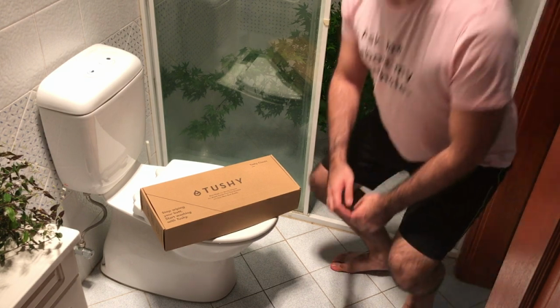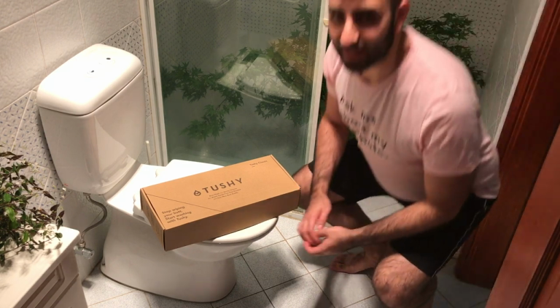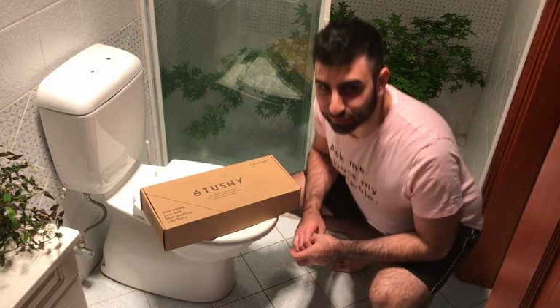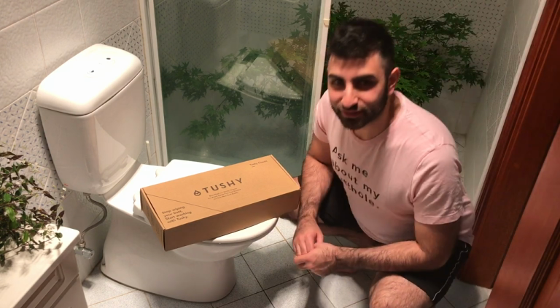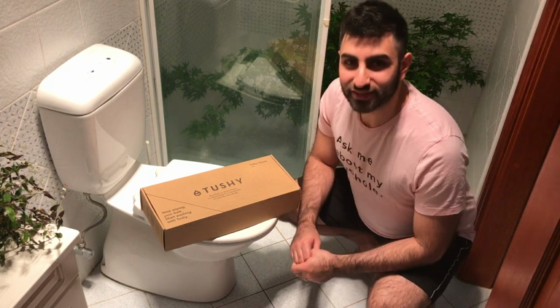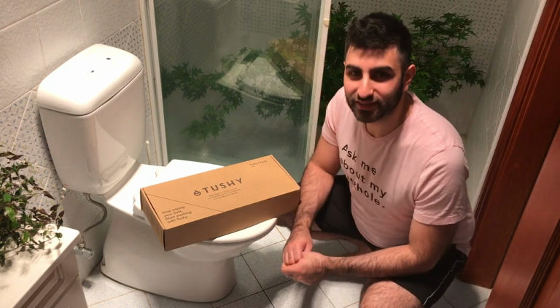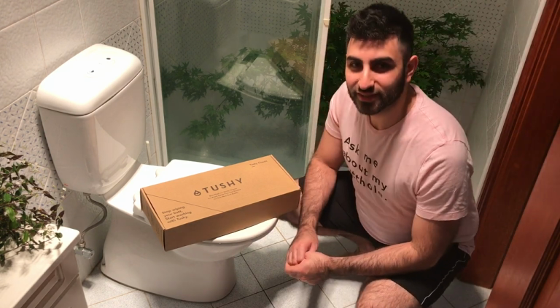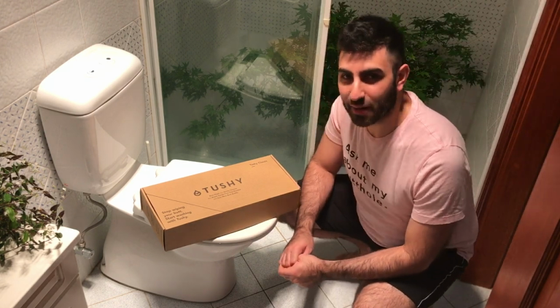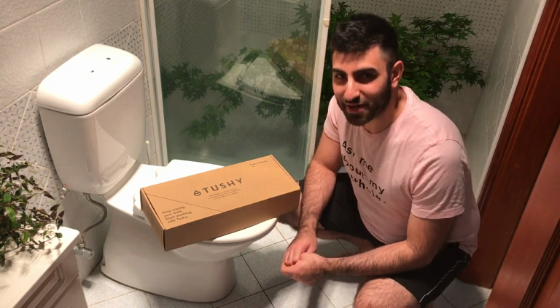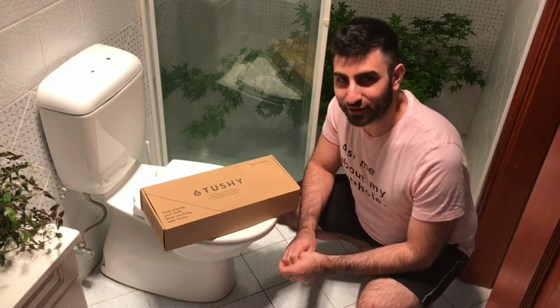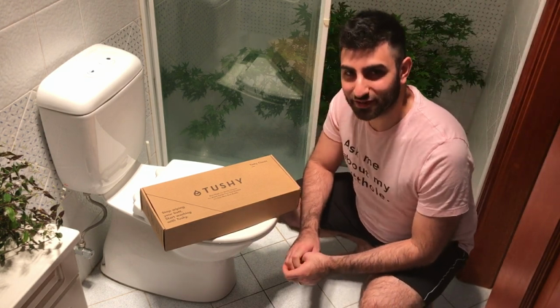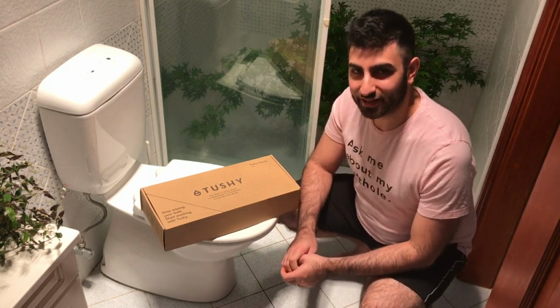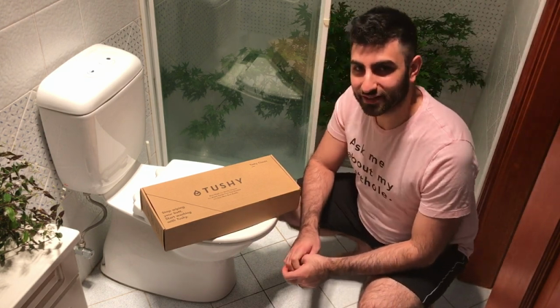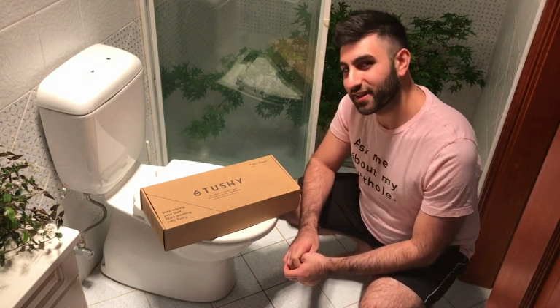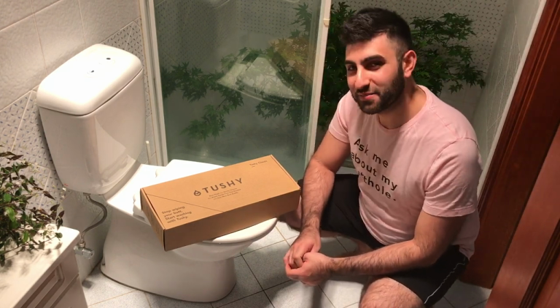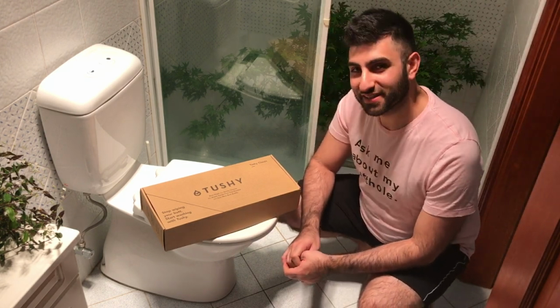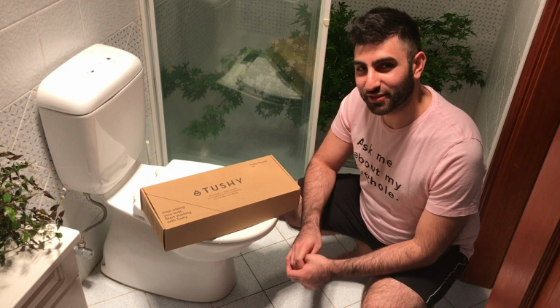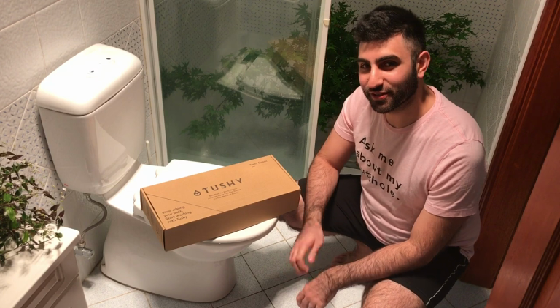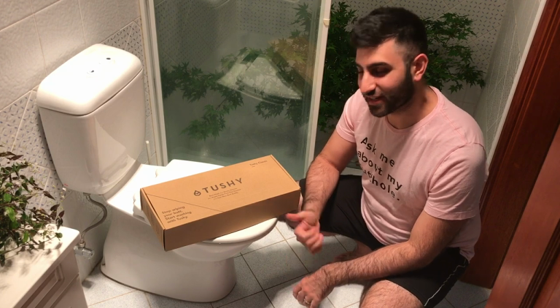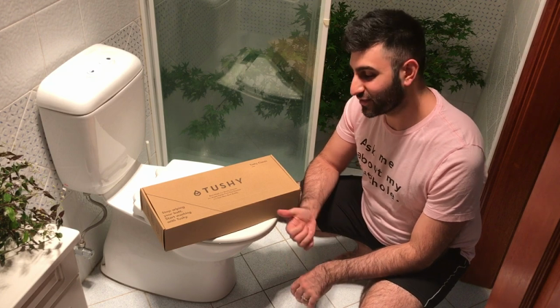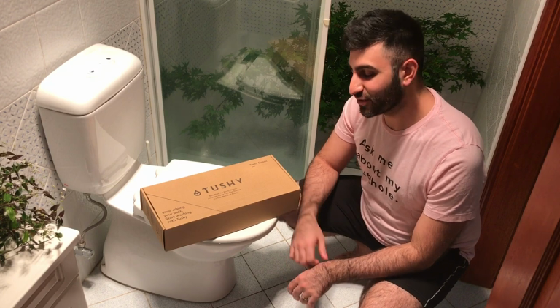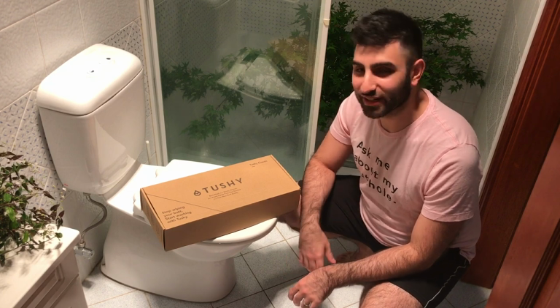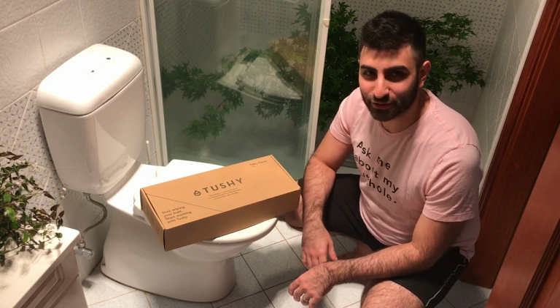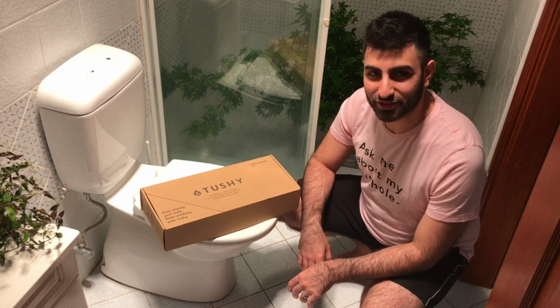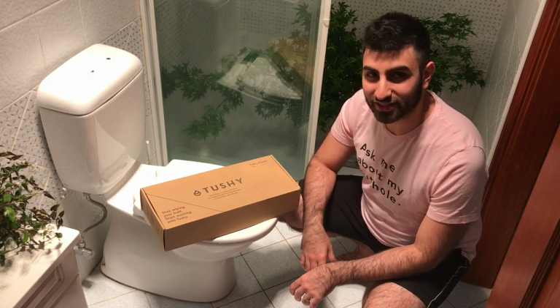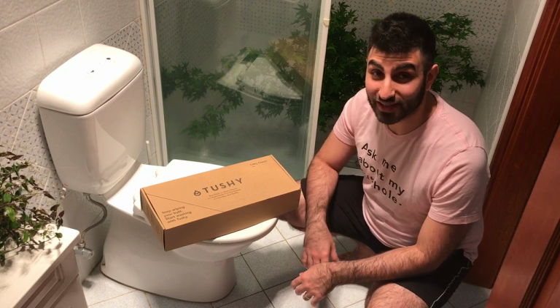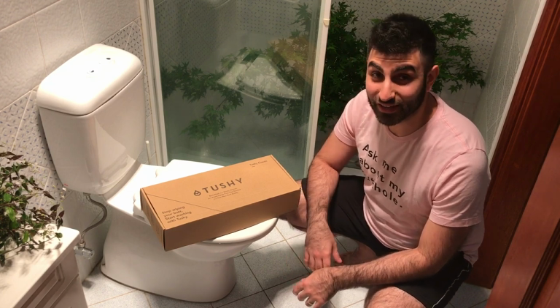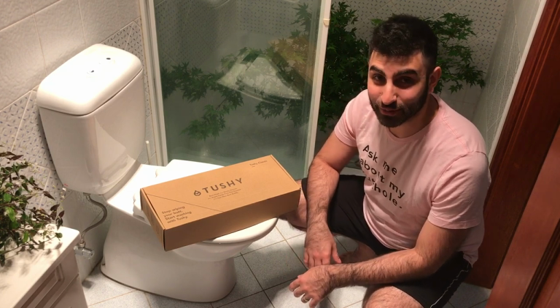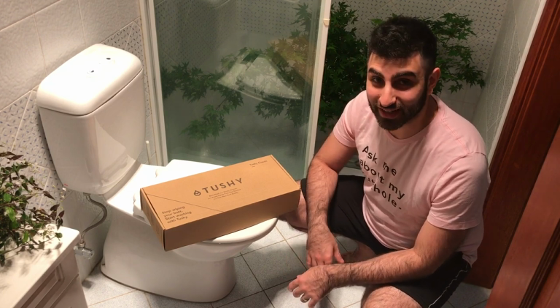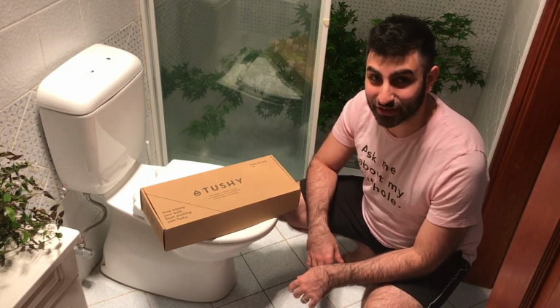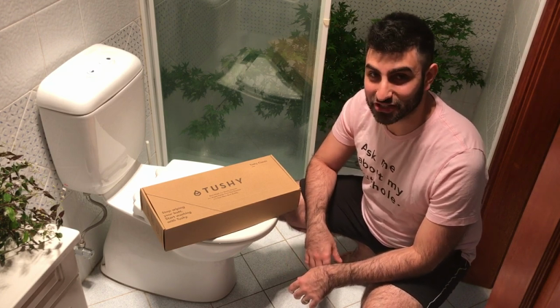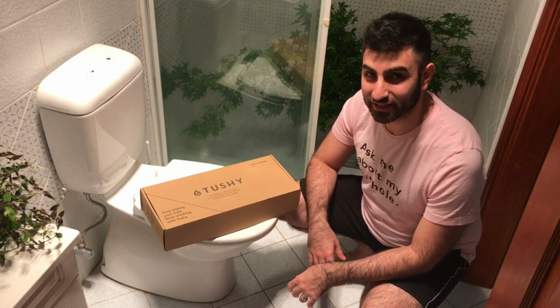G'day folks, I'm Adam the Australian. I'm here to tell you how to turn your hello tushy into a g'day tushy.